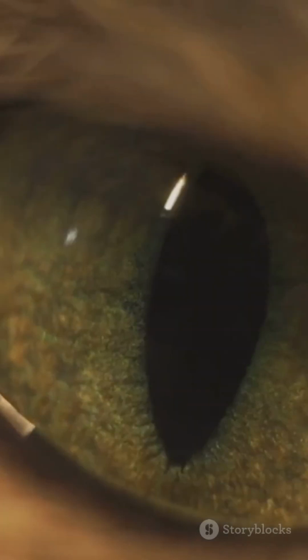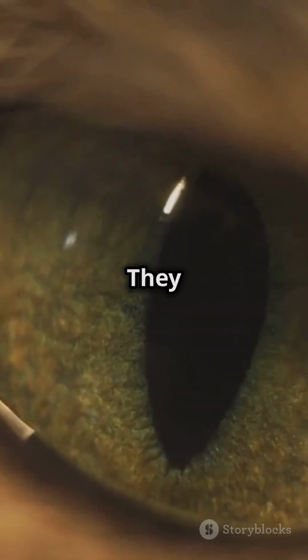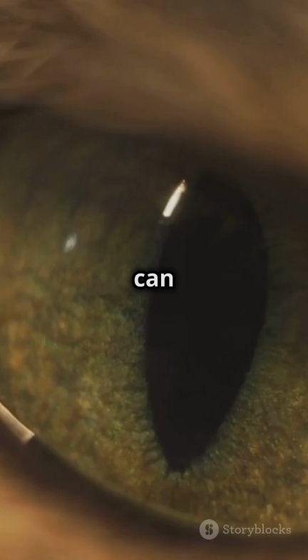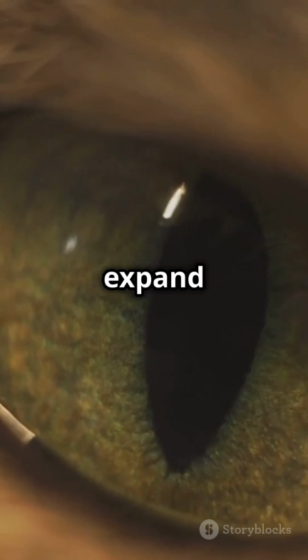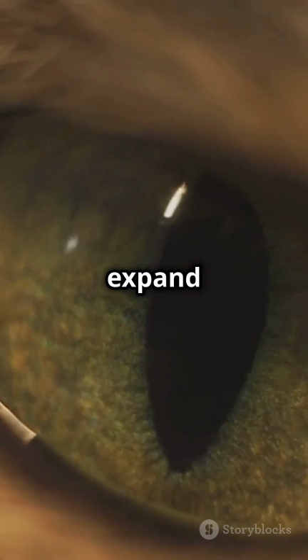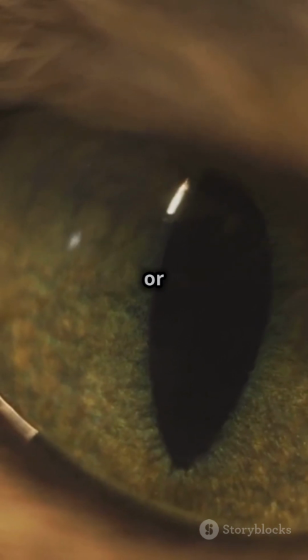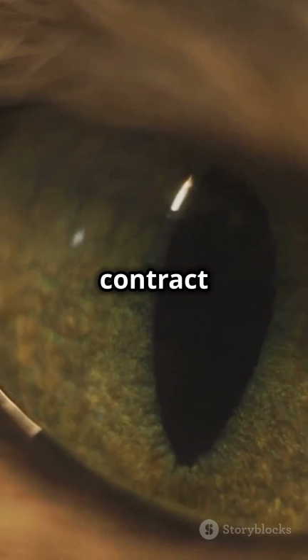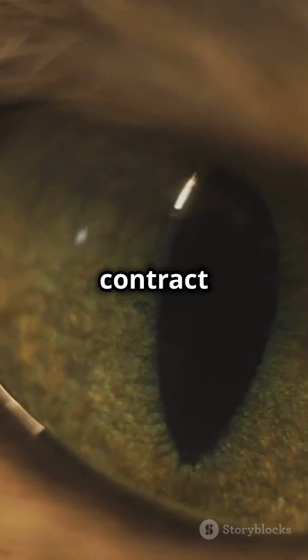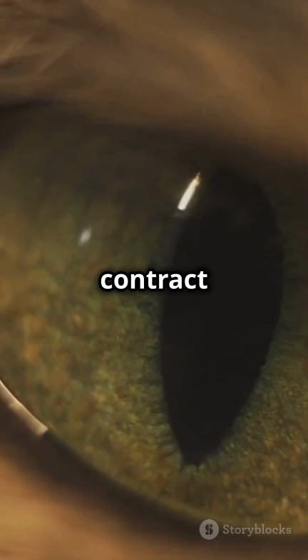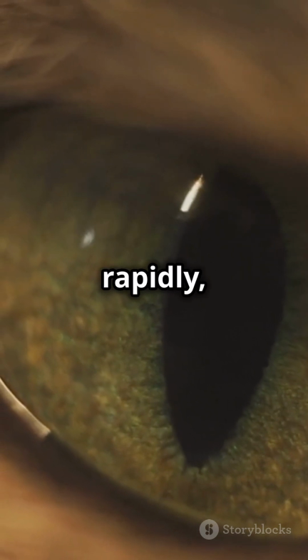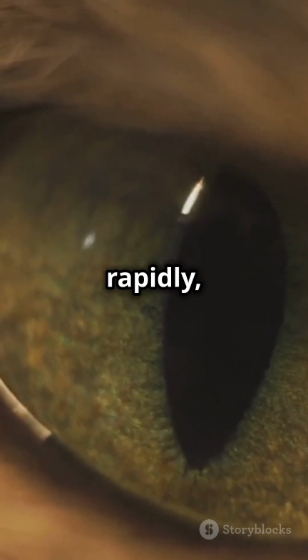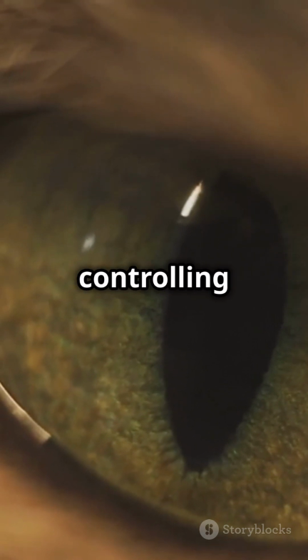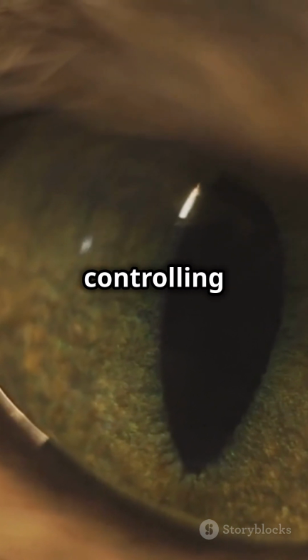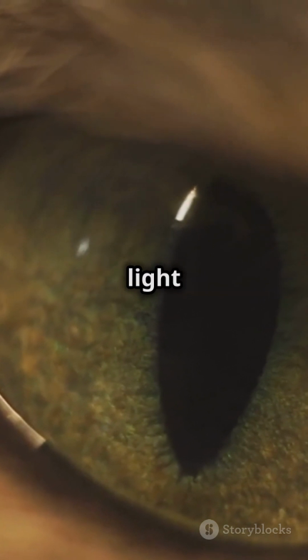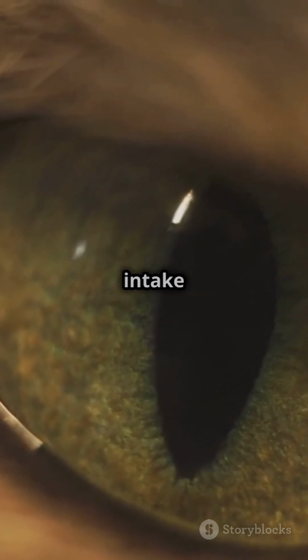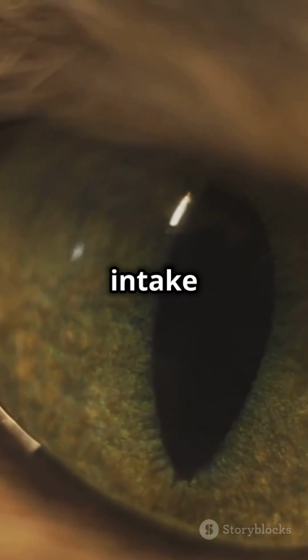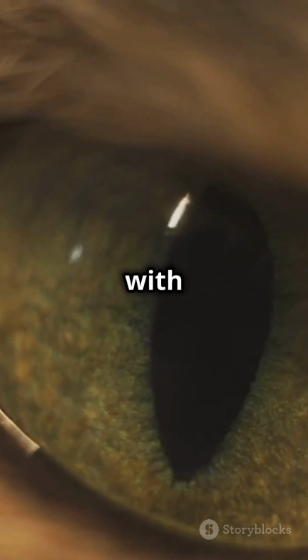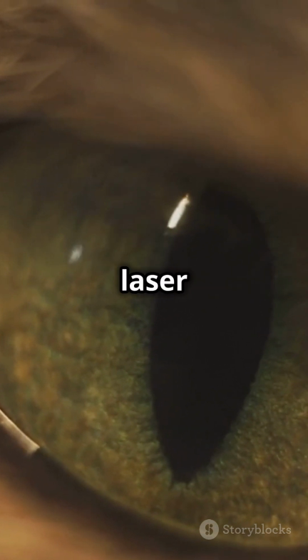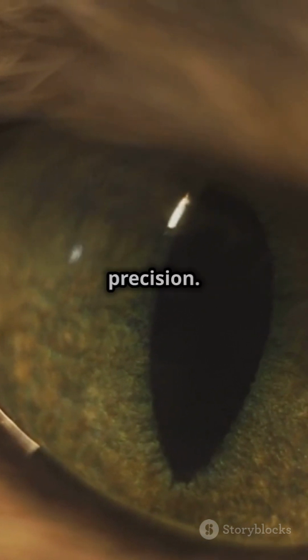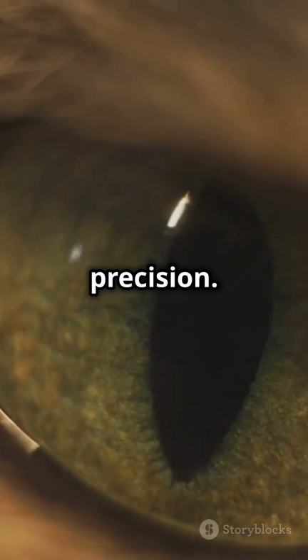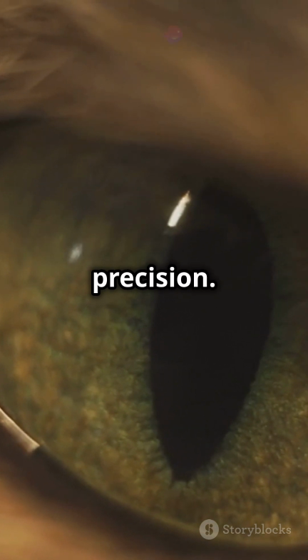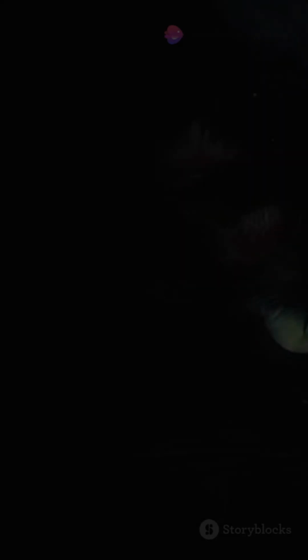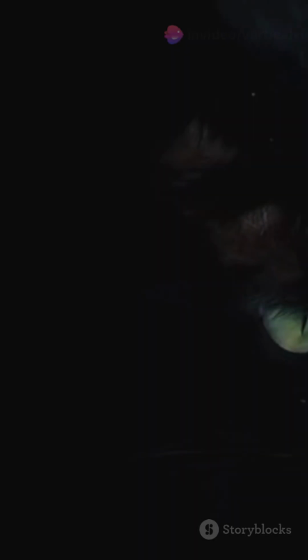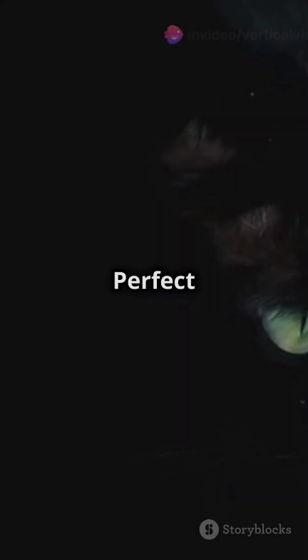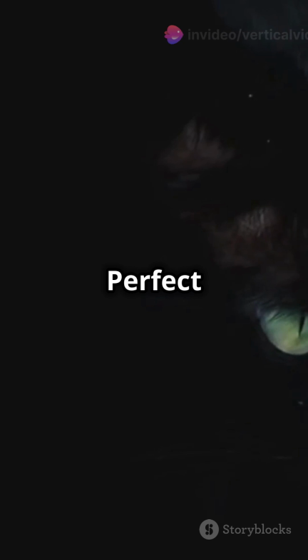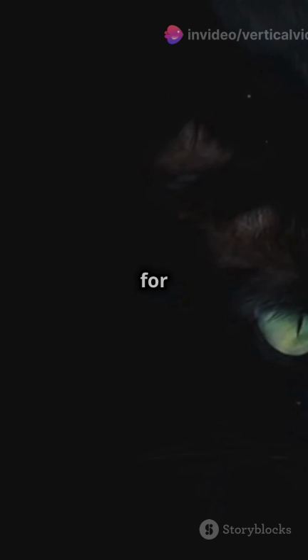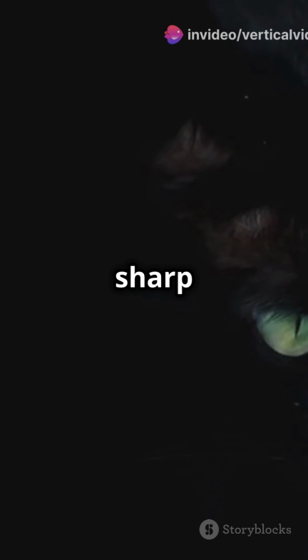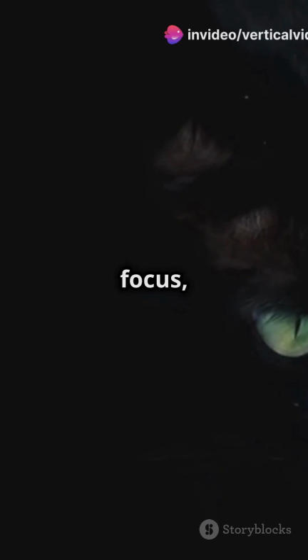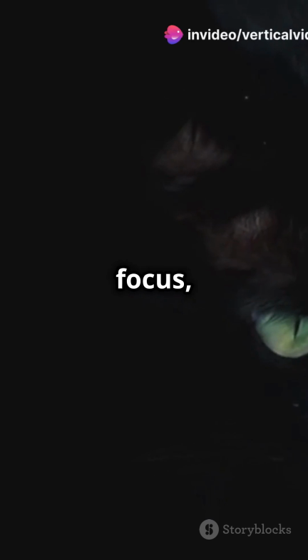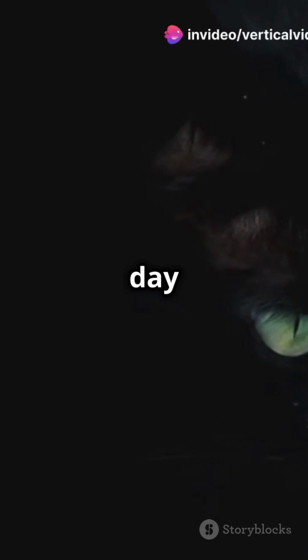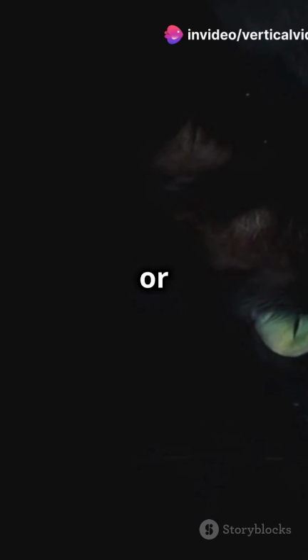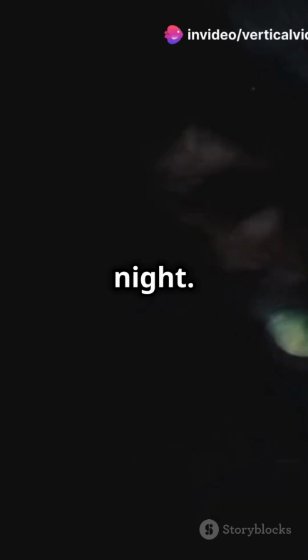They can expand or contract rapidly, controlling light intake with laser precision, perfect for sharp focus day or night.